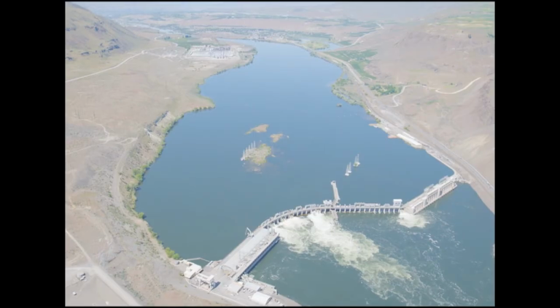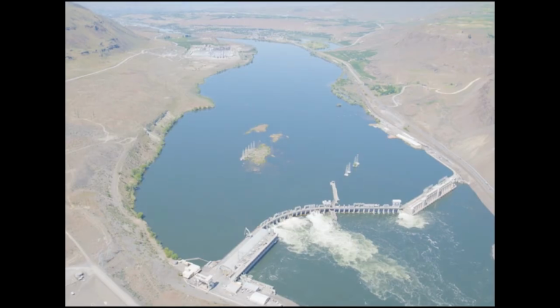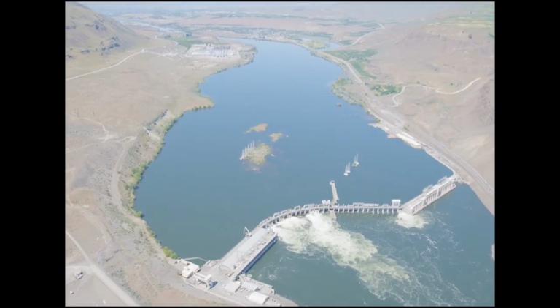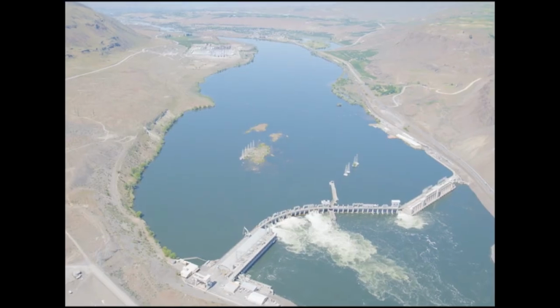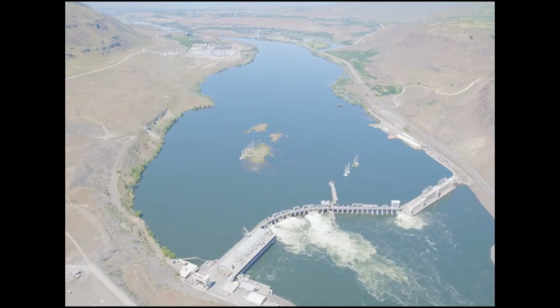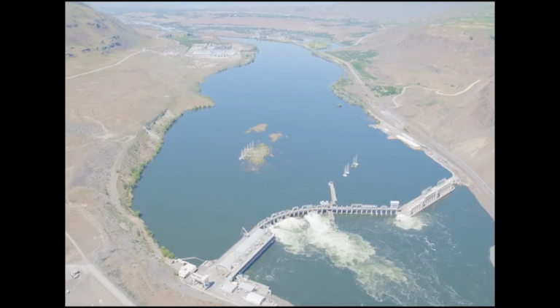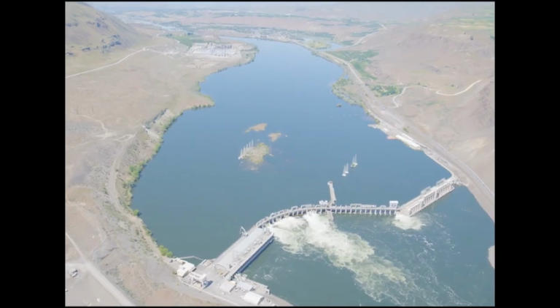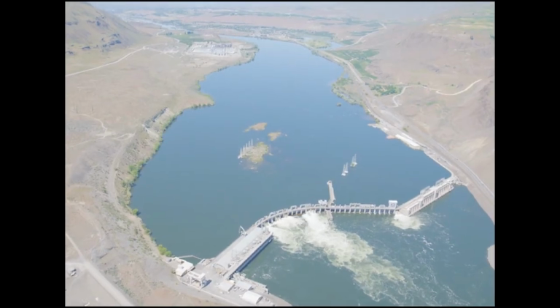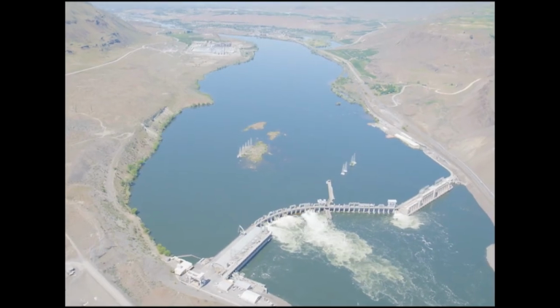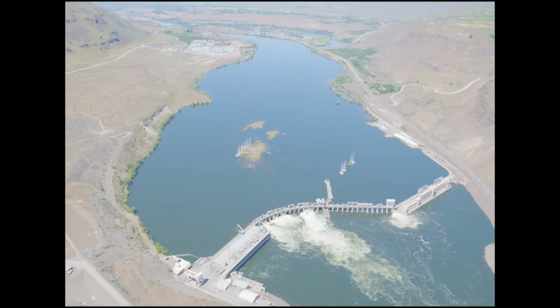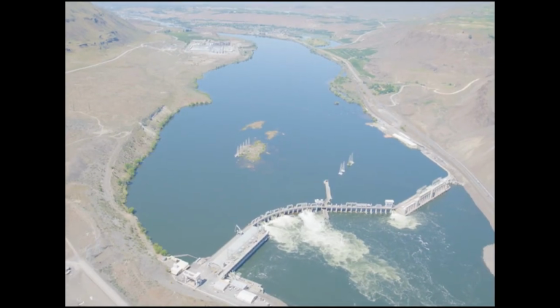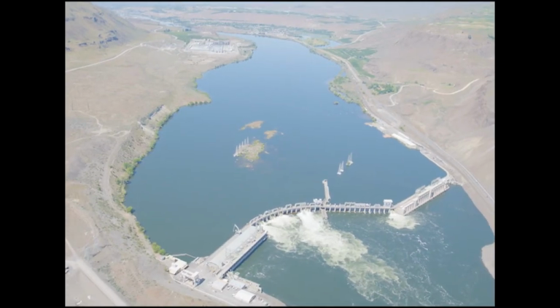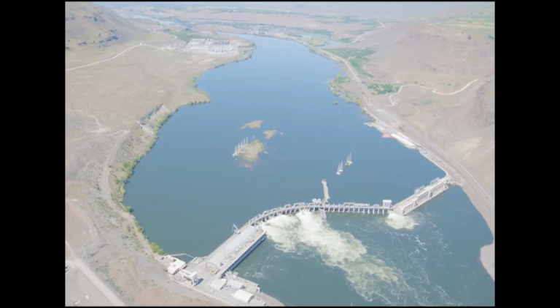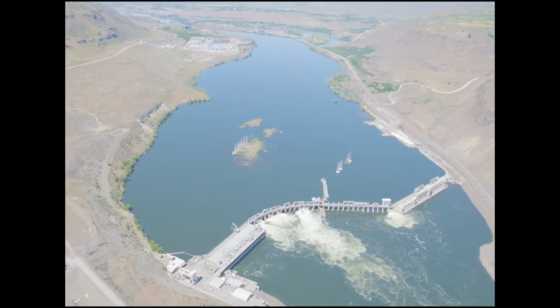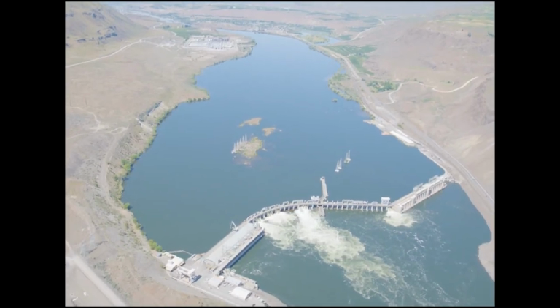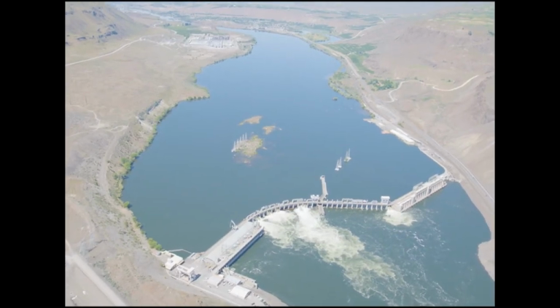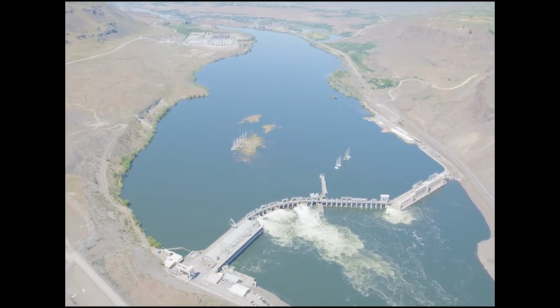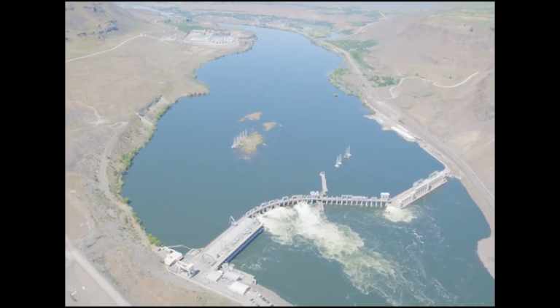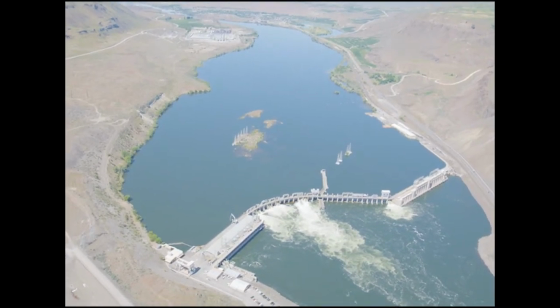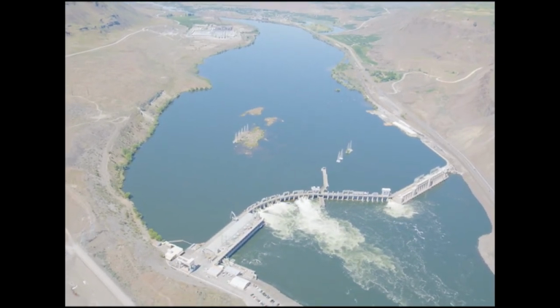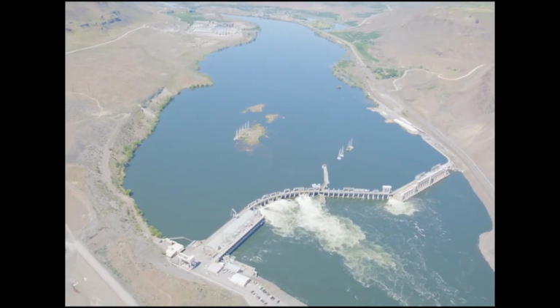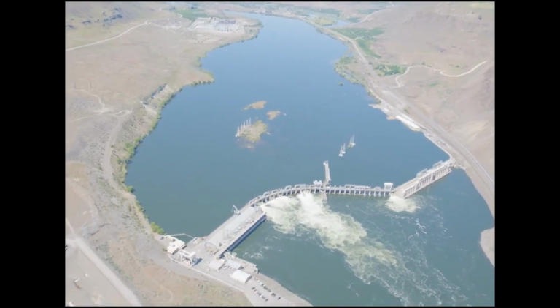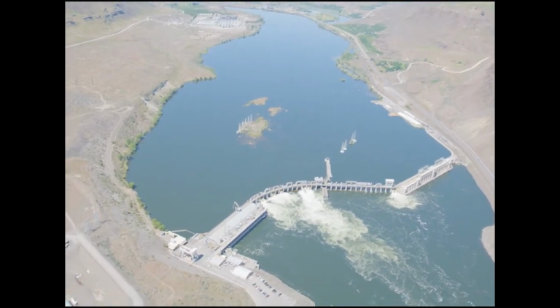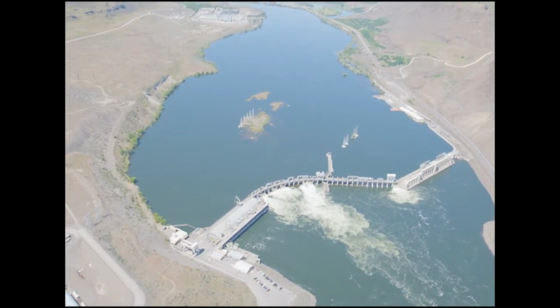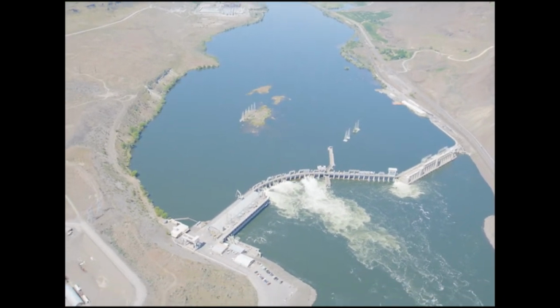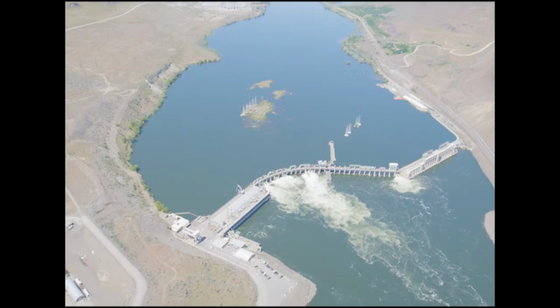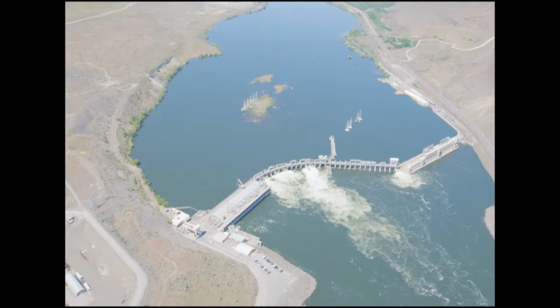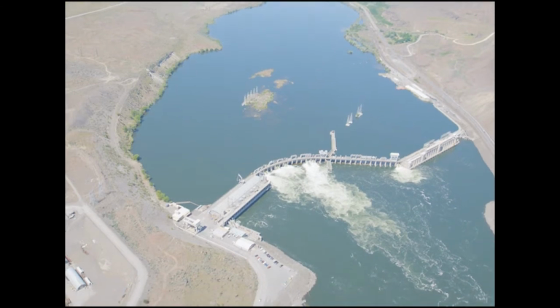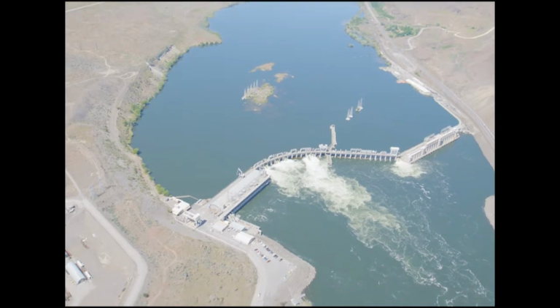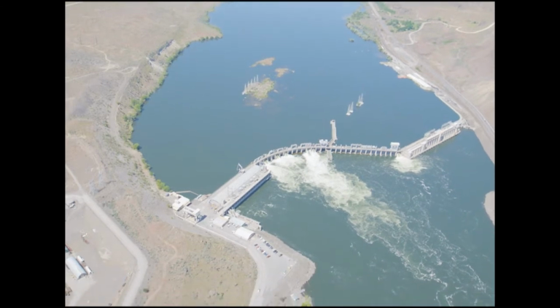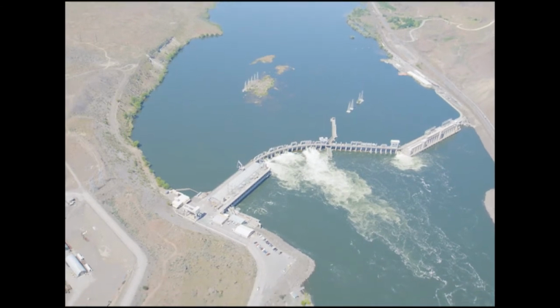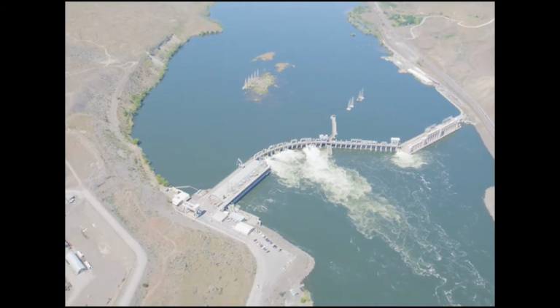To start, this is the Rock Island Hydro Project itself. It's the oldest dam on the Columbia River.